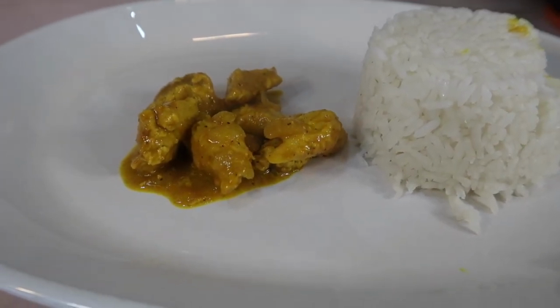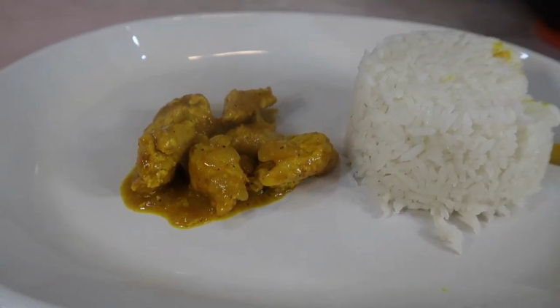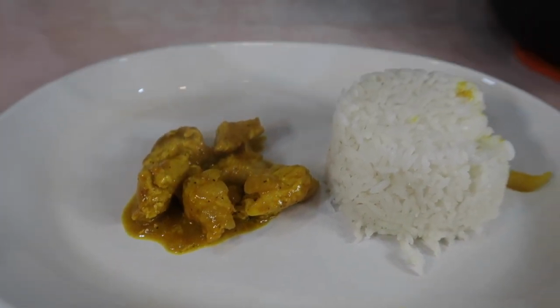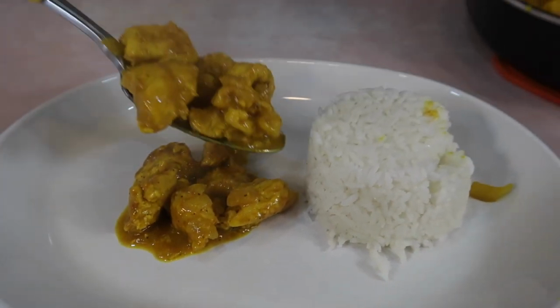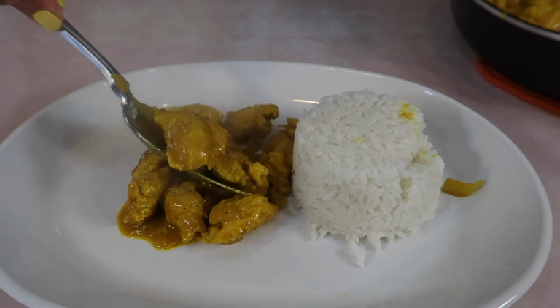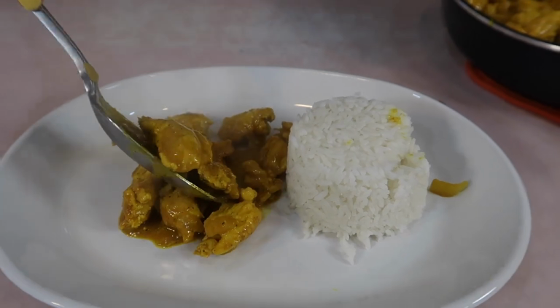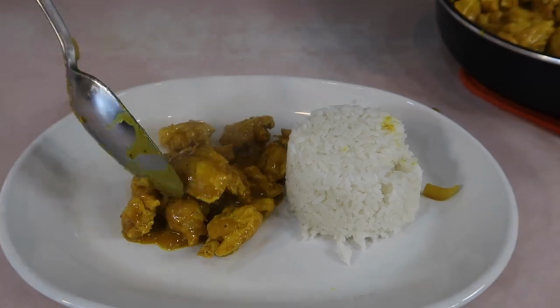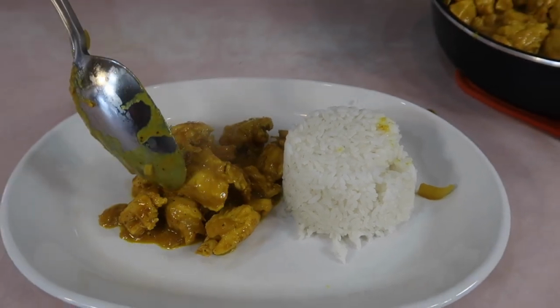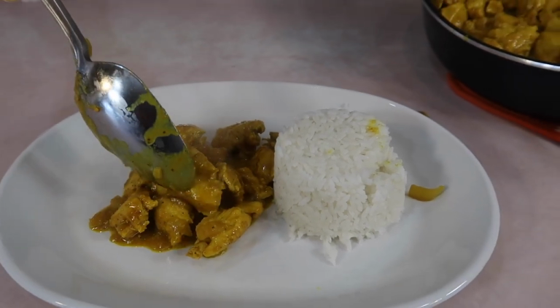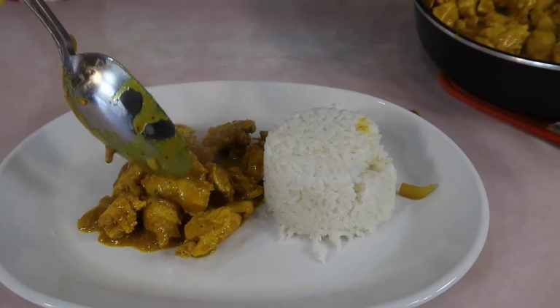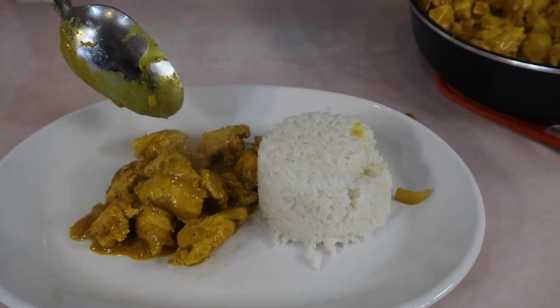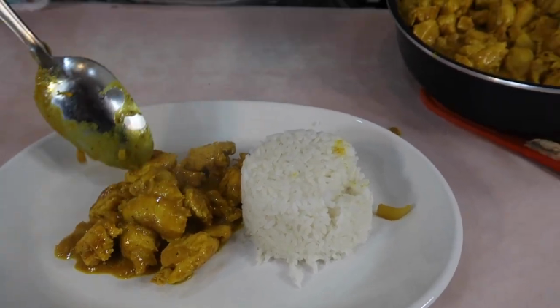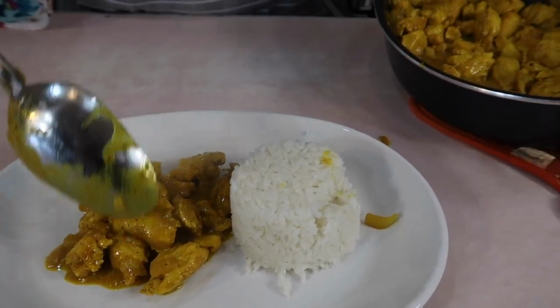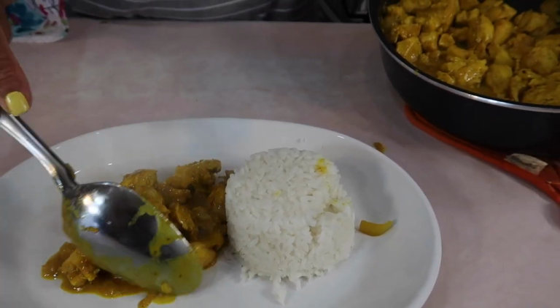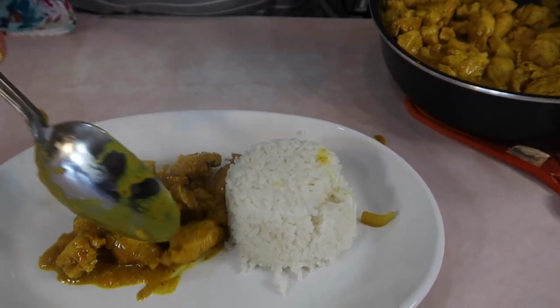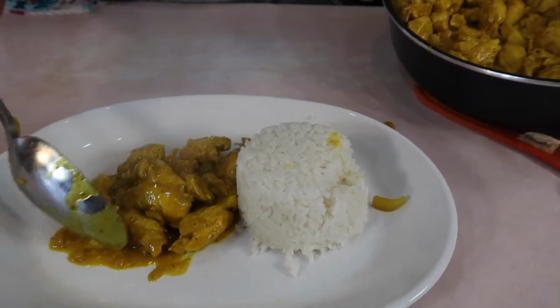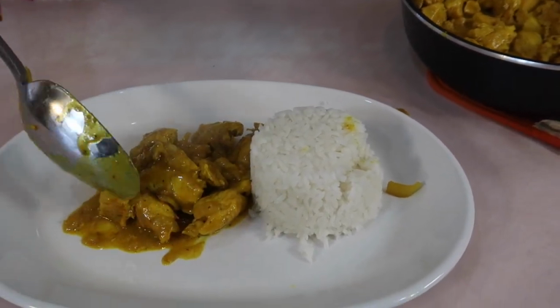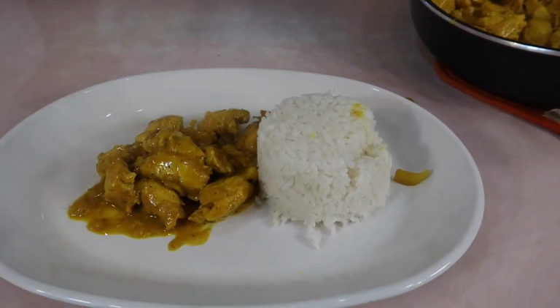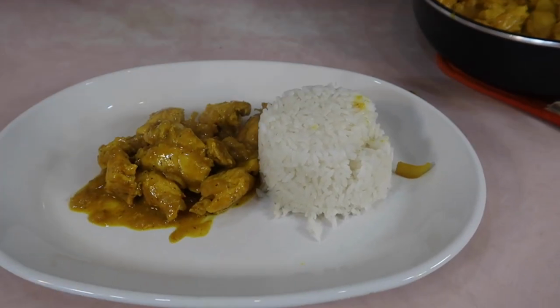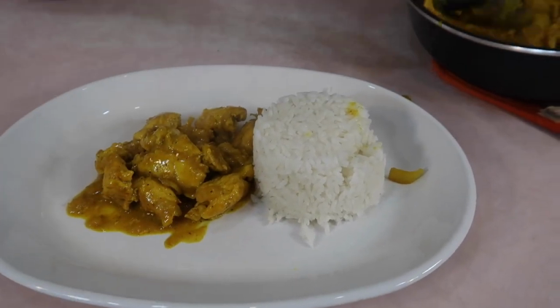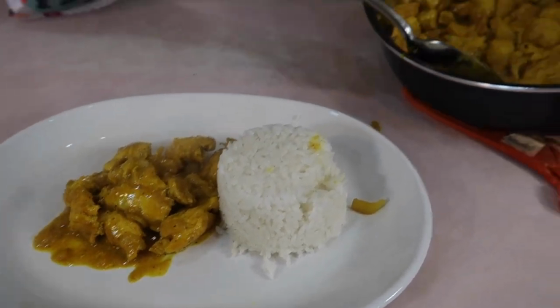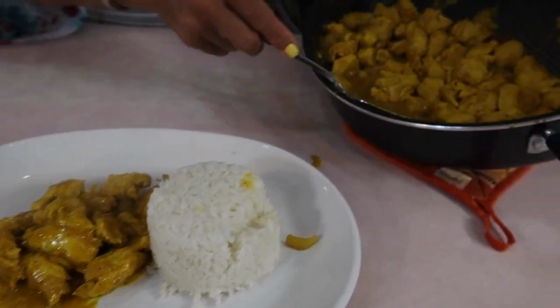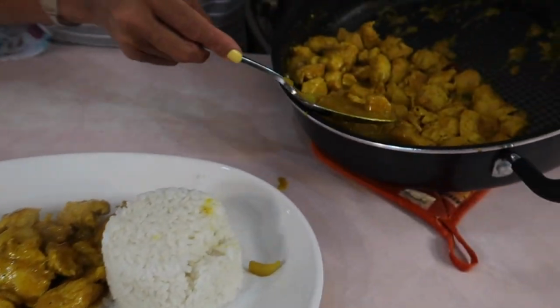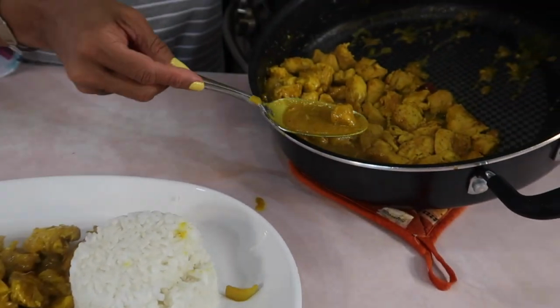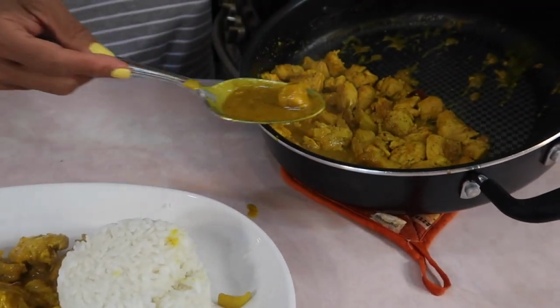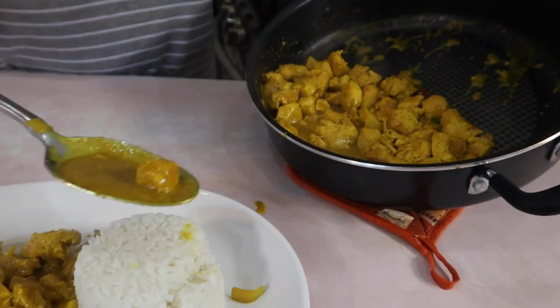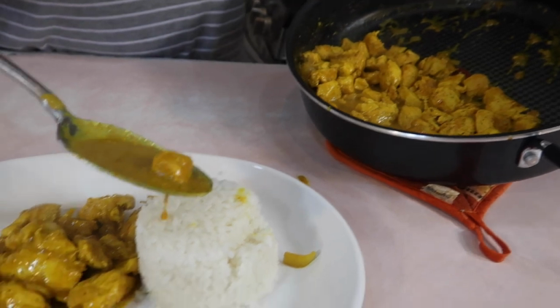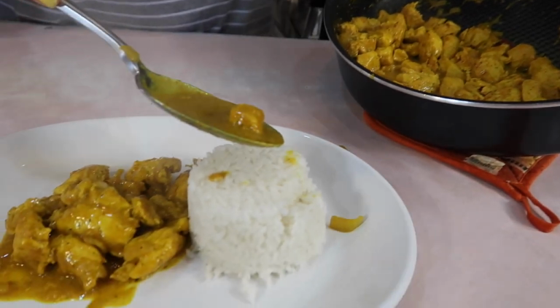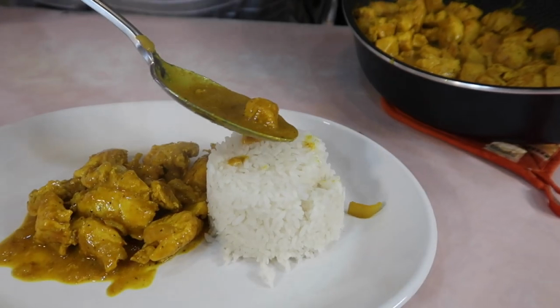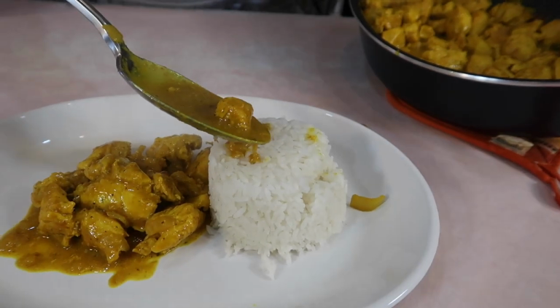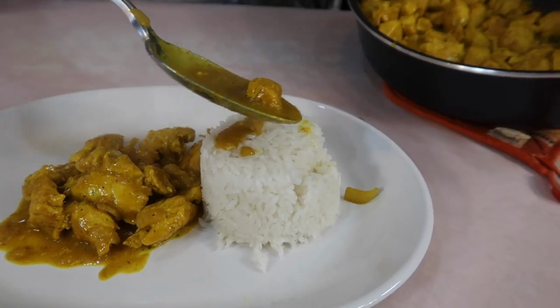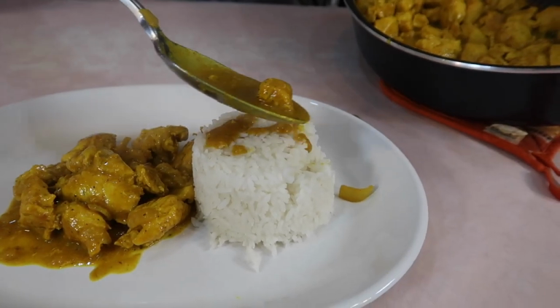Especially if you're taking it to a barbecue and using it as a side dish along with other barbecue-type things, you can reduce some more of the gravy.